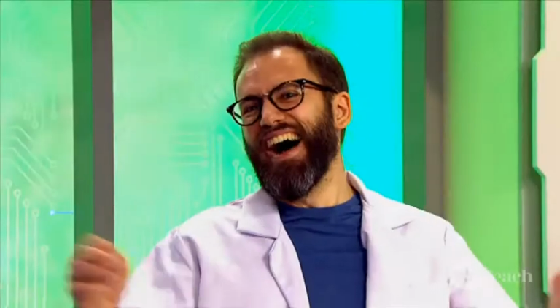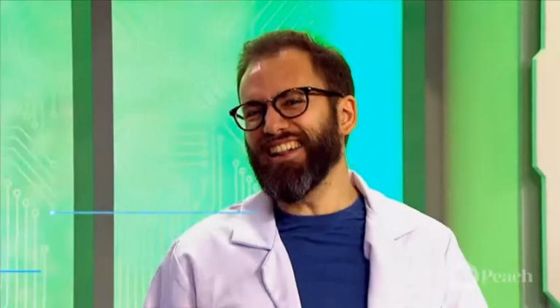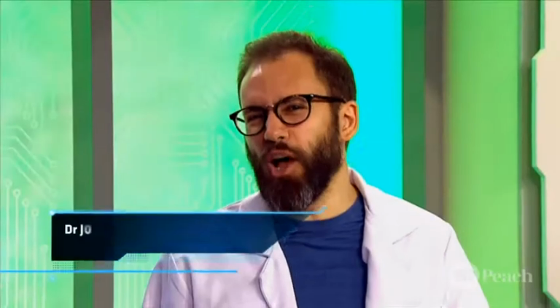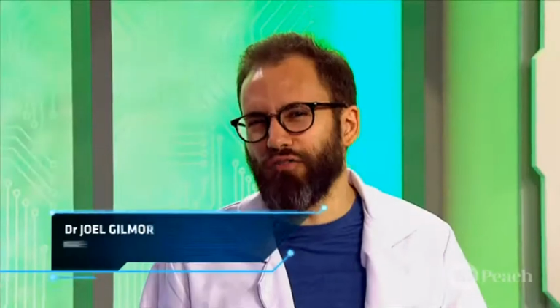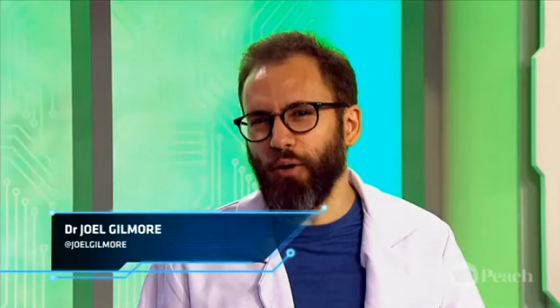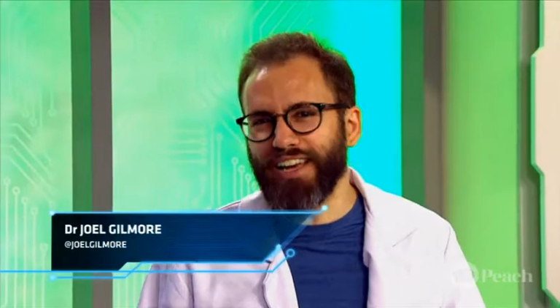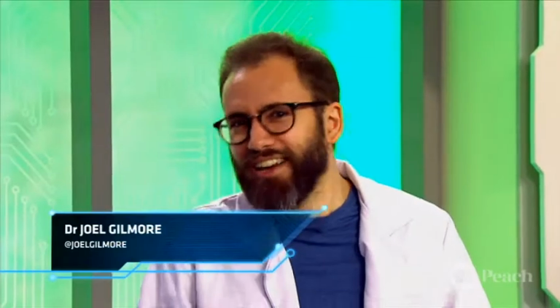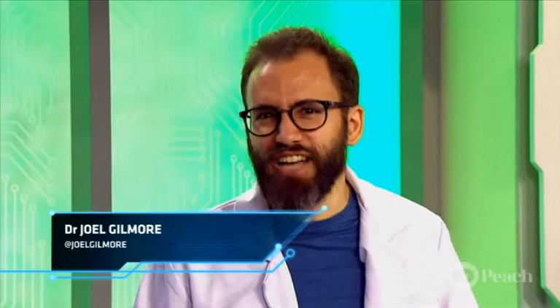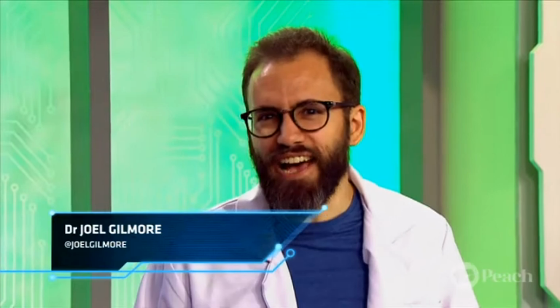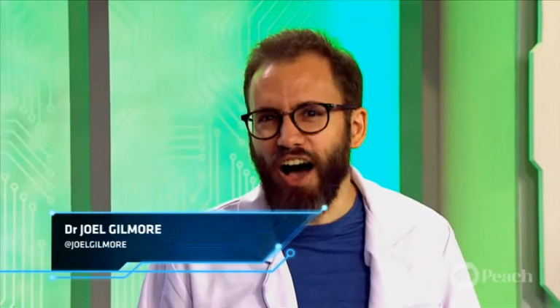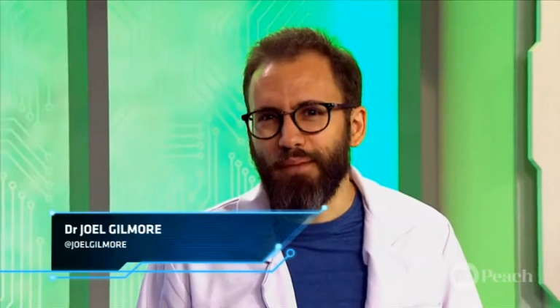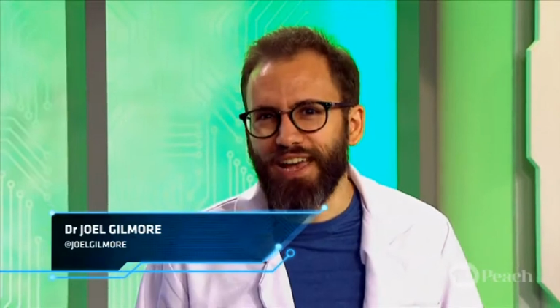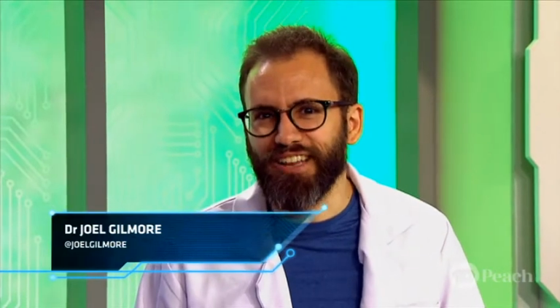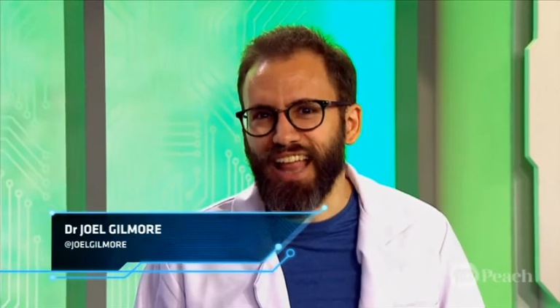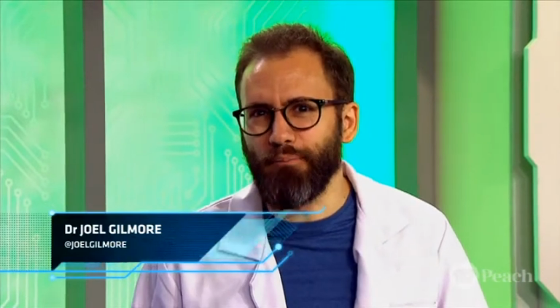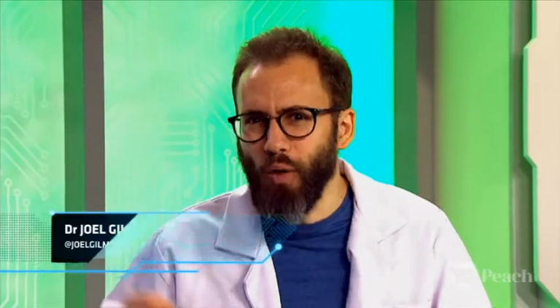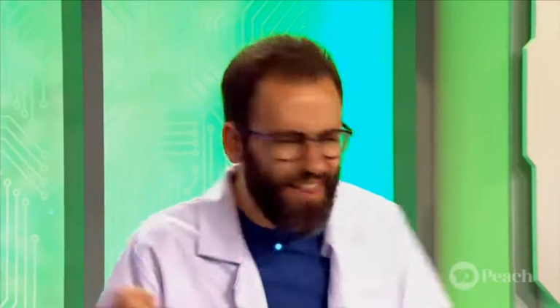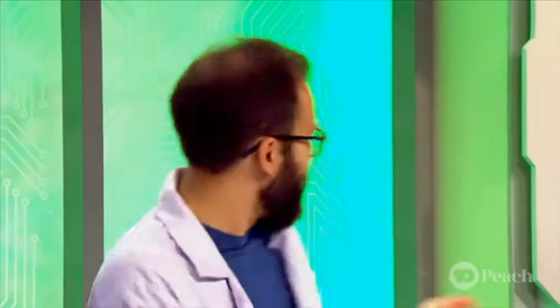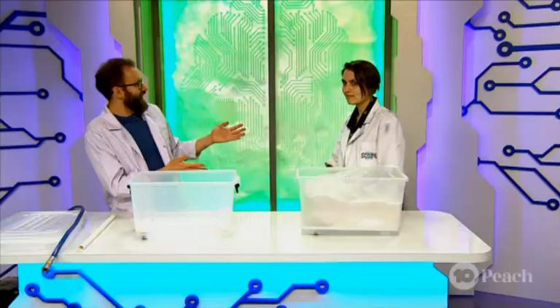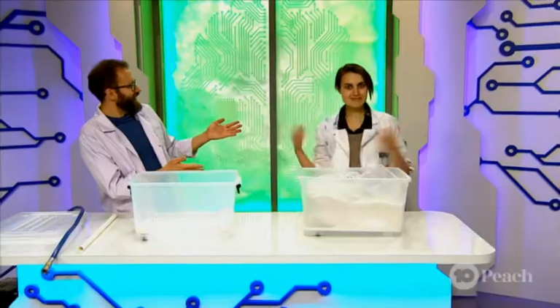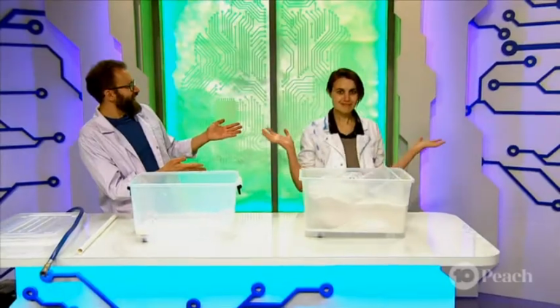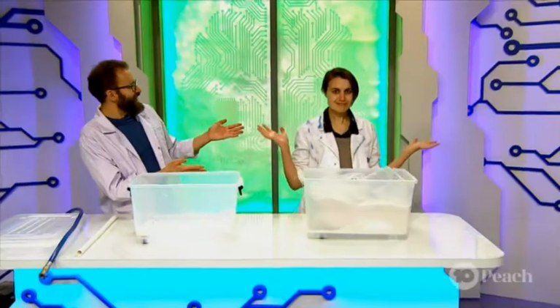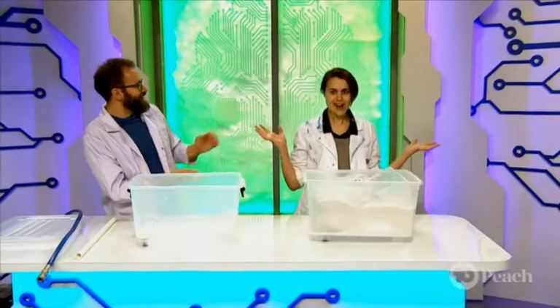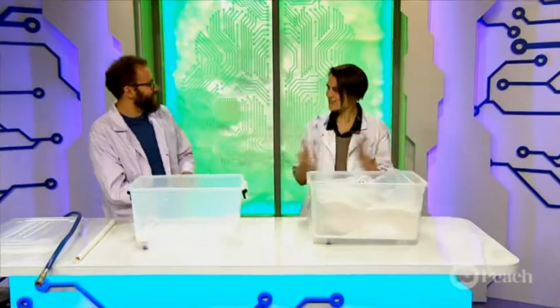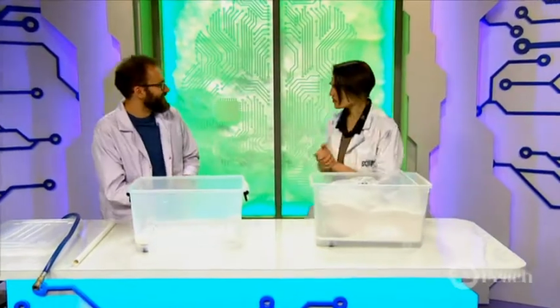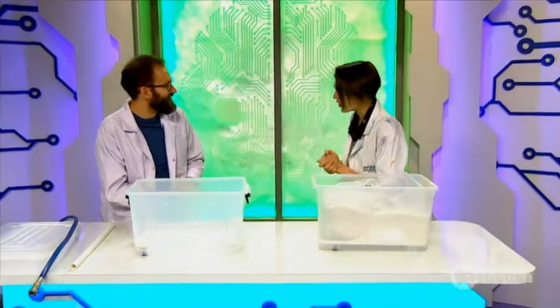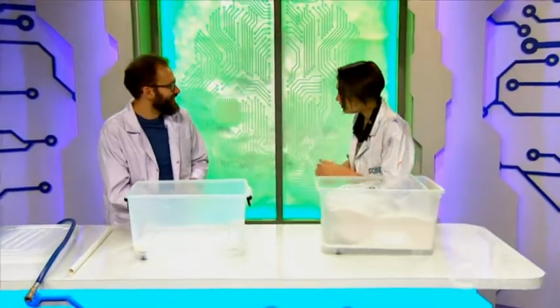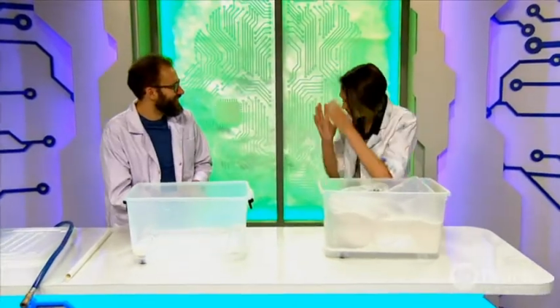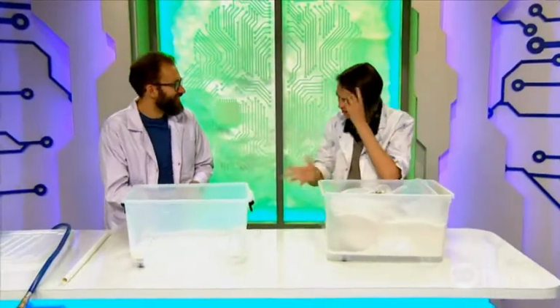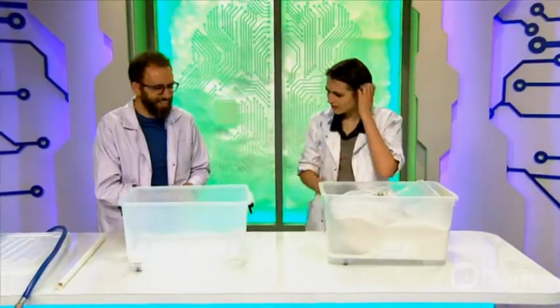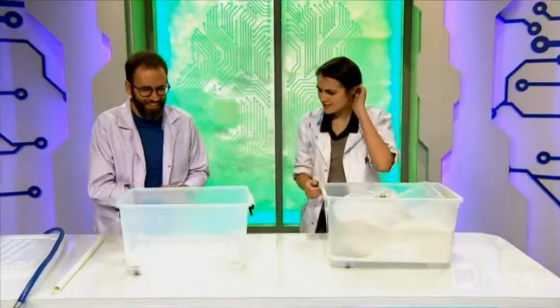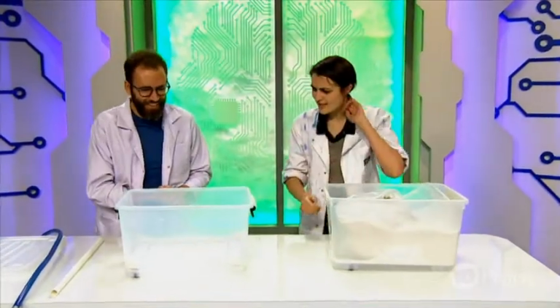Hello everybody! Today I am here in the lab with Lee! Hi Dr. Joel, what have you got for us today?